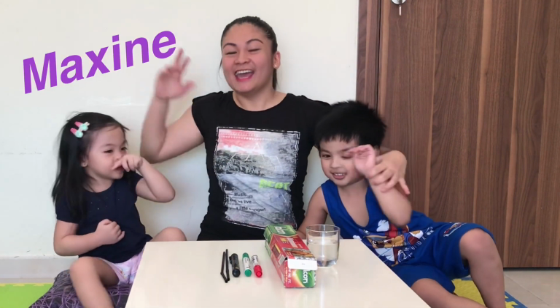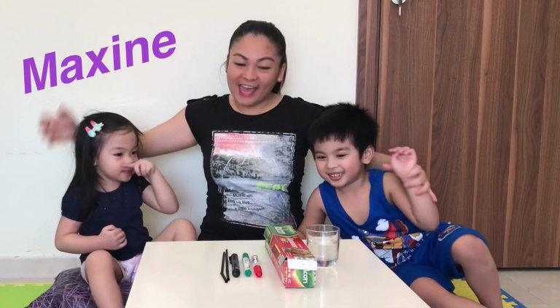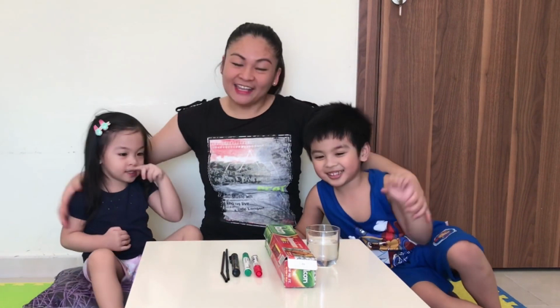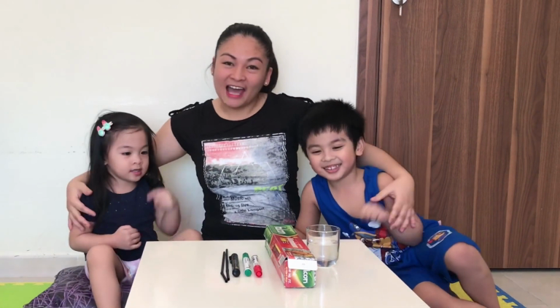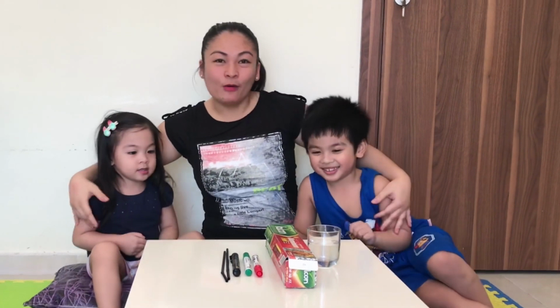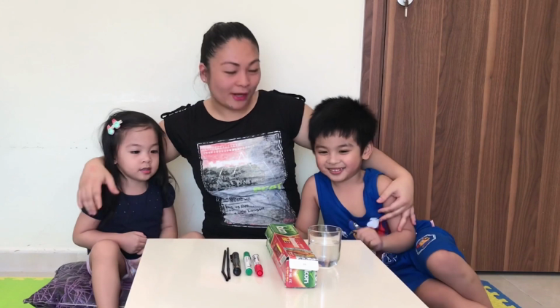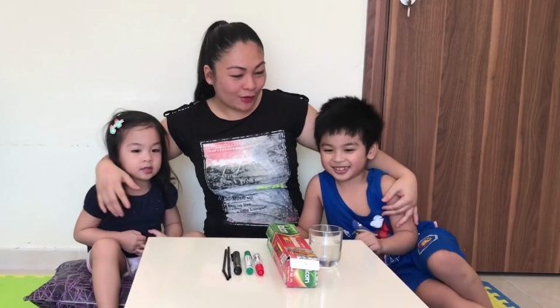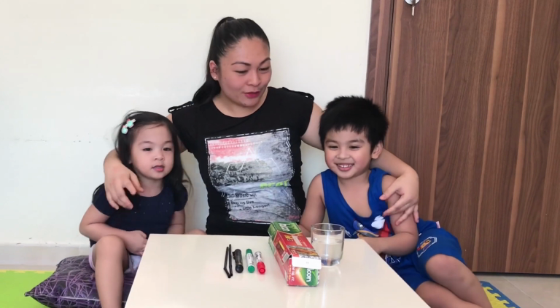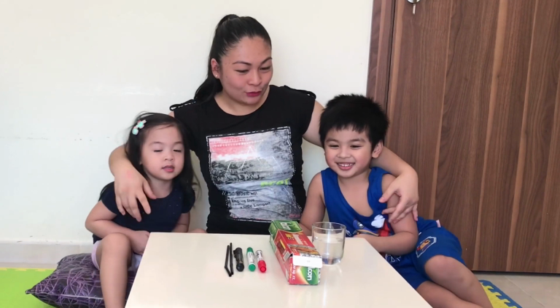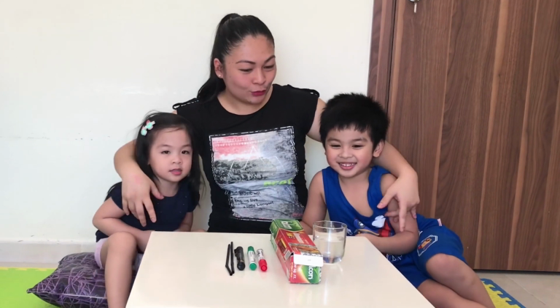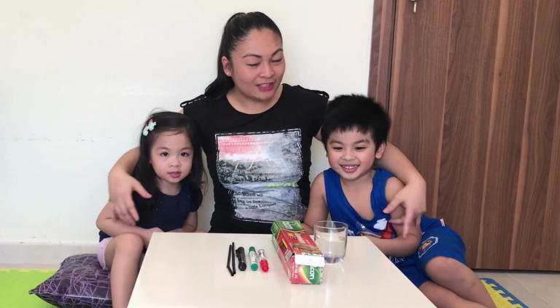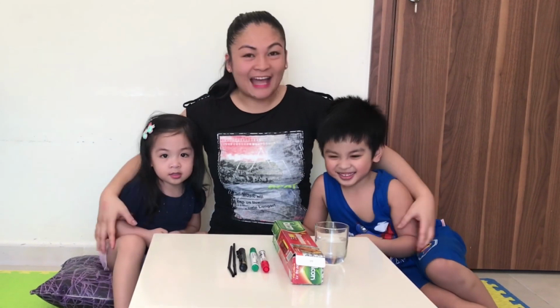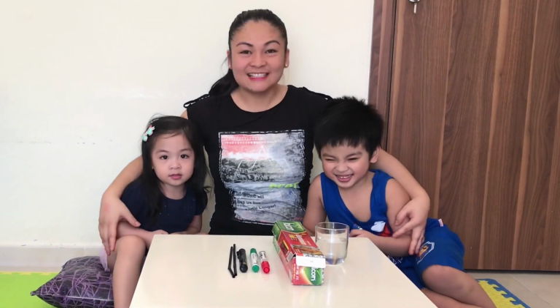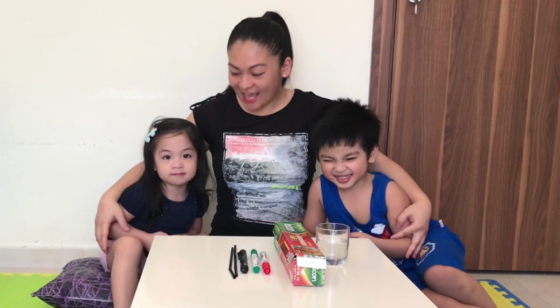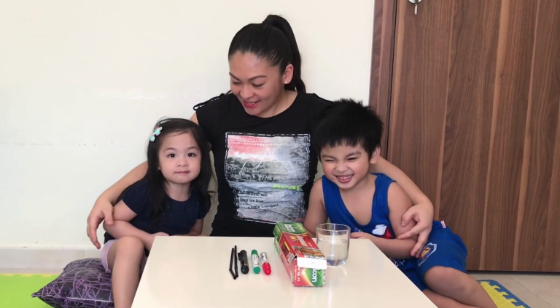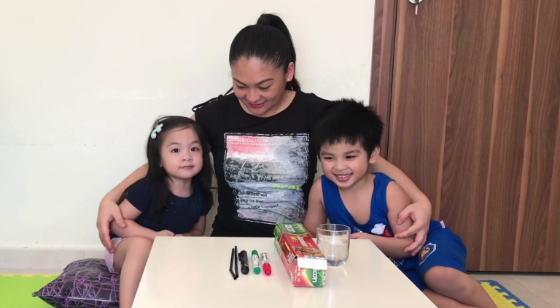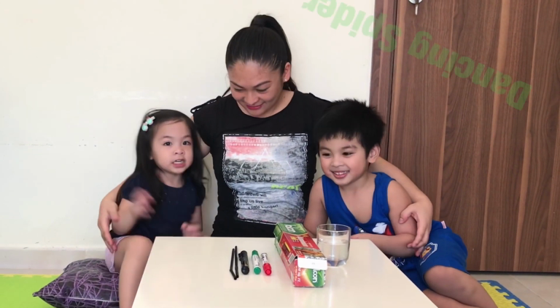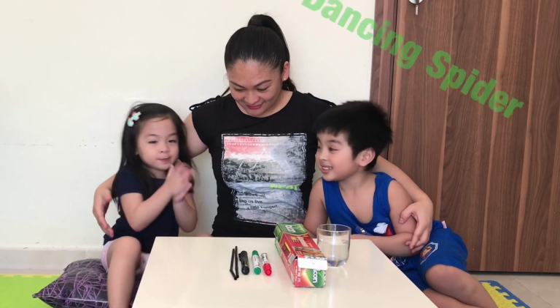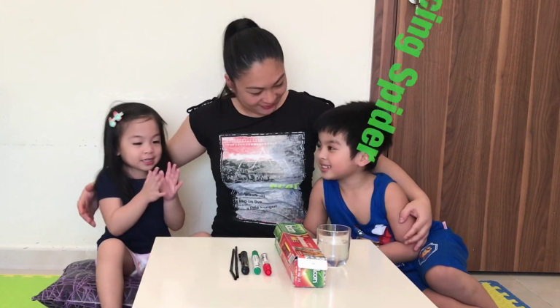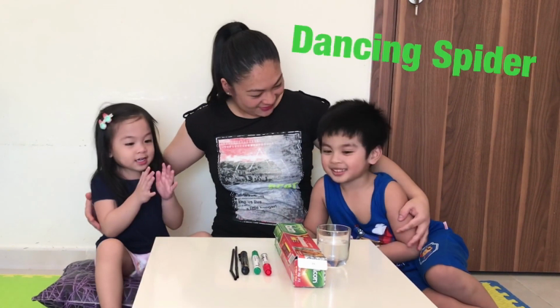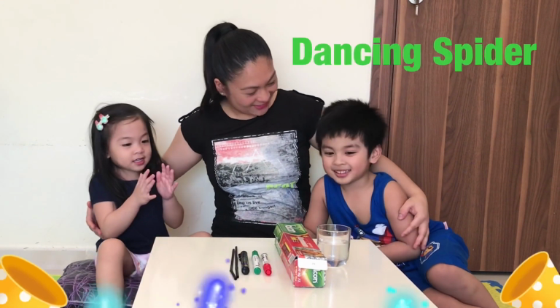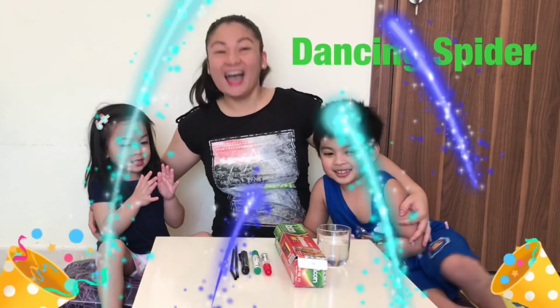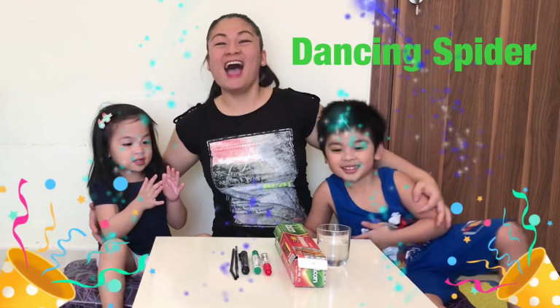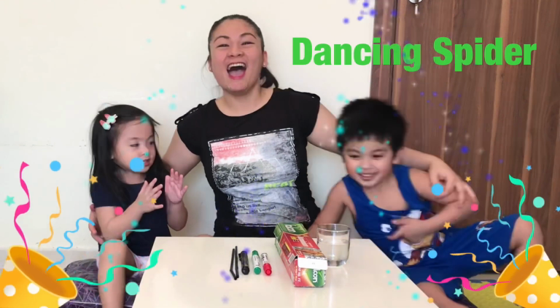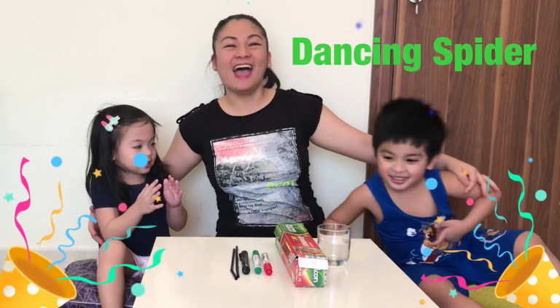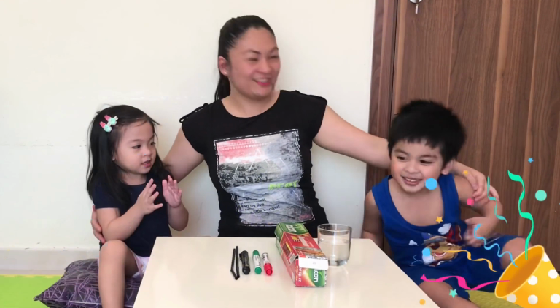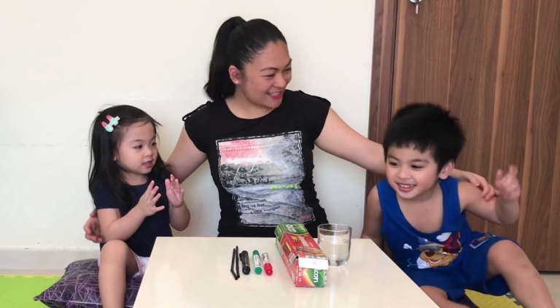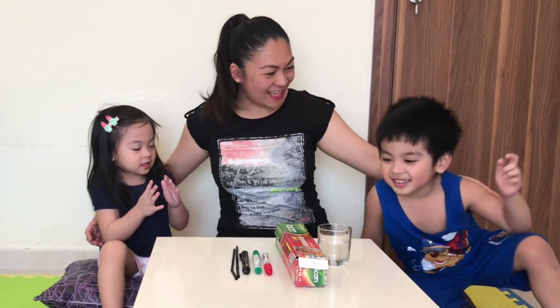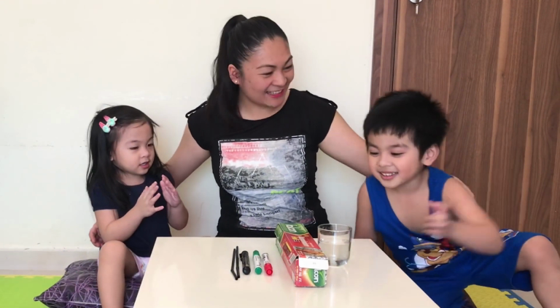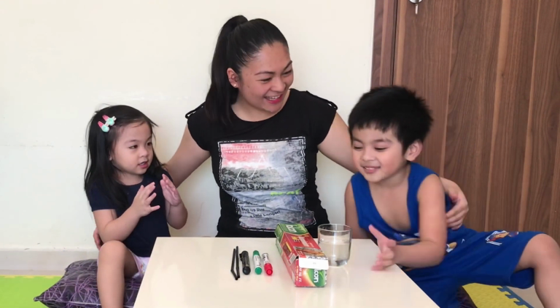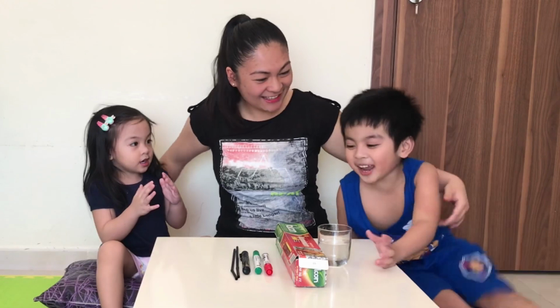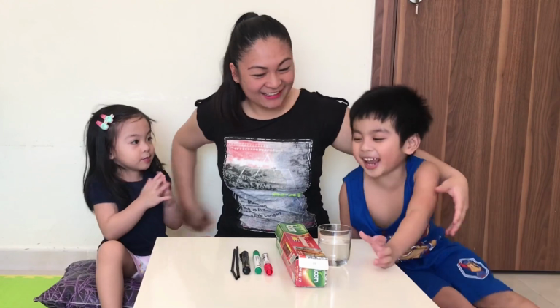And now we are going to do the dancing spider! Yay! Who's excited? Baby!